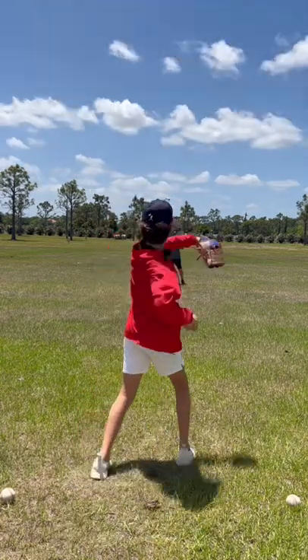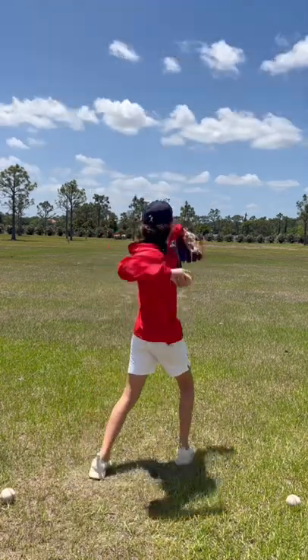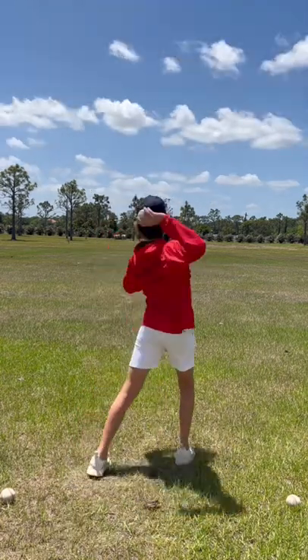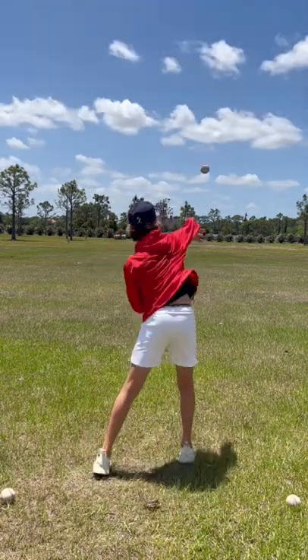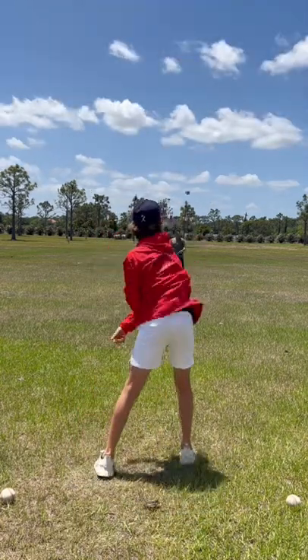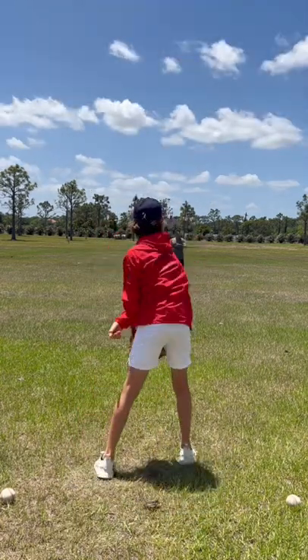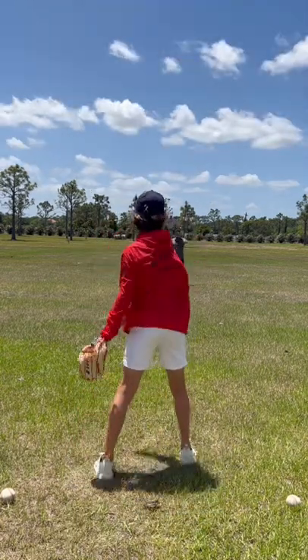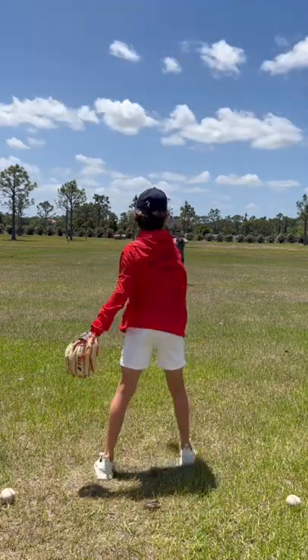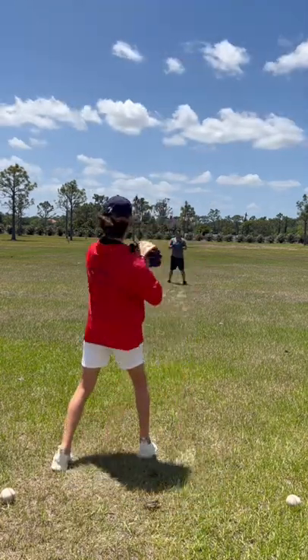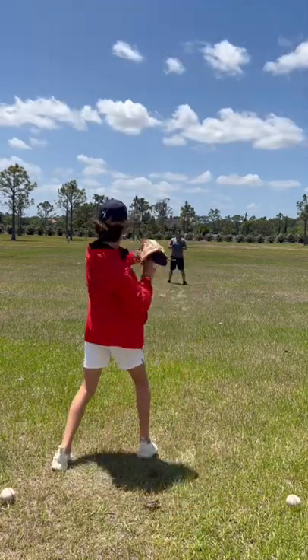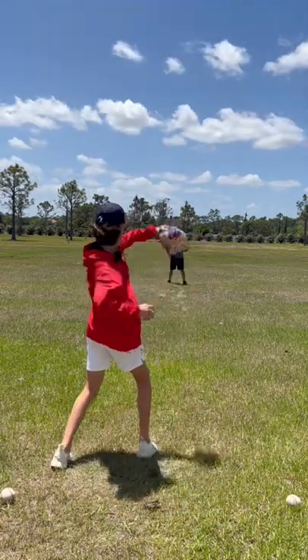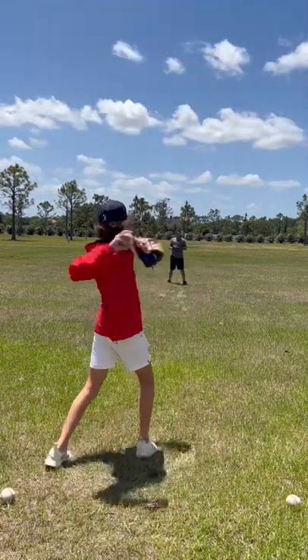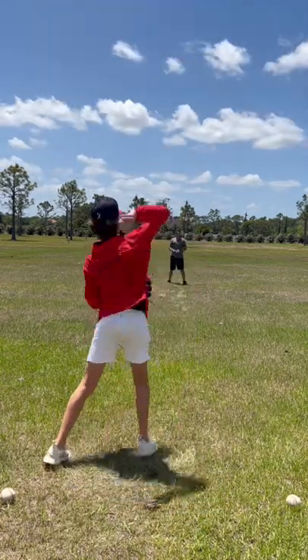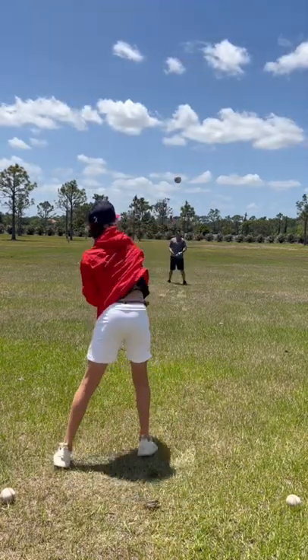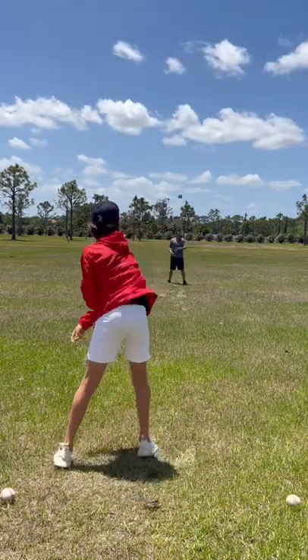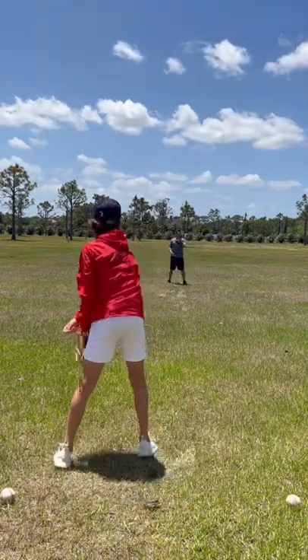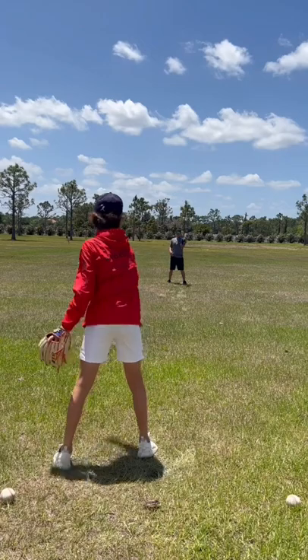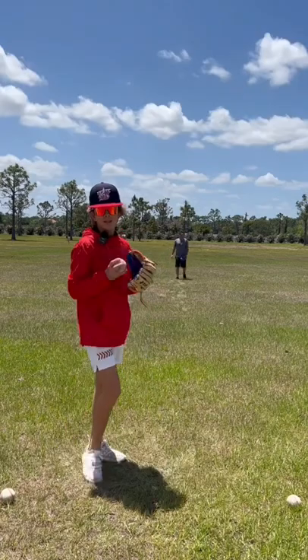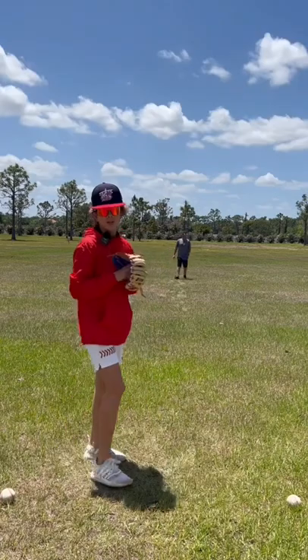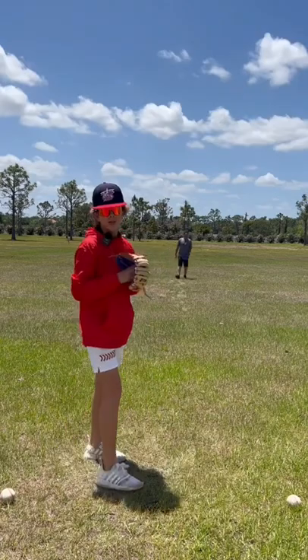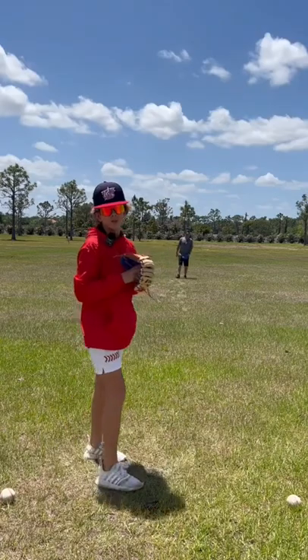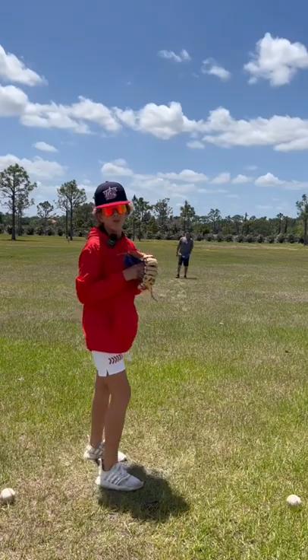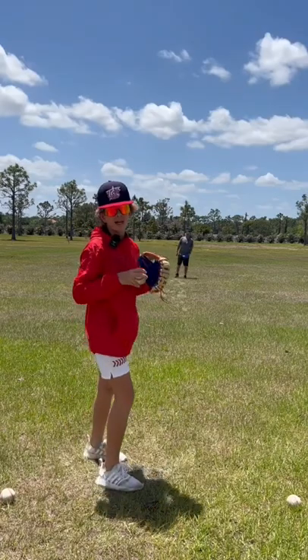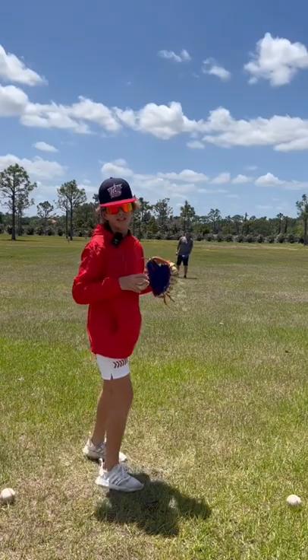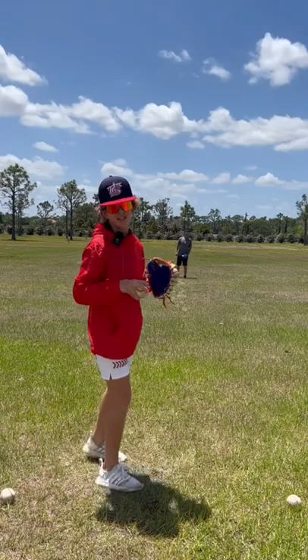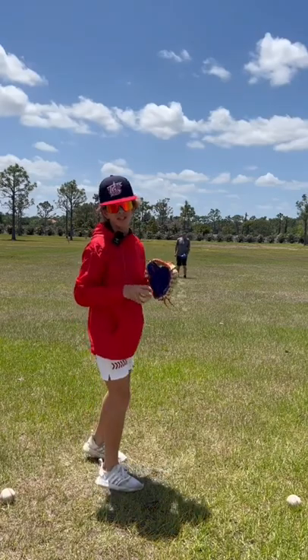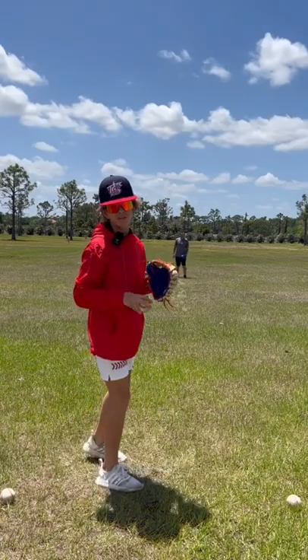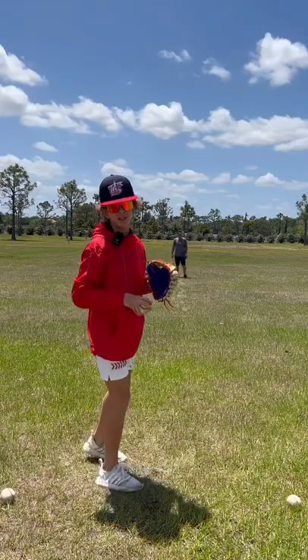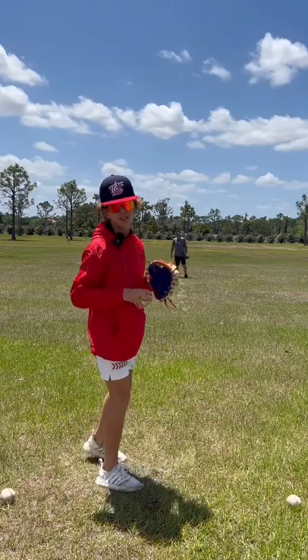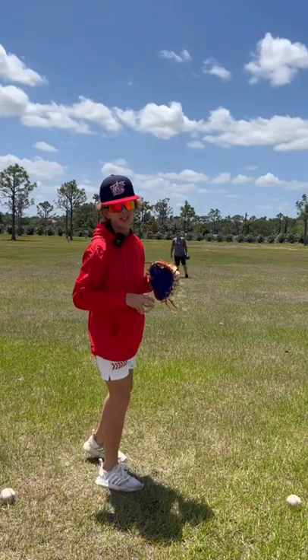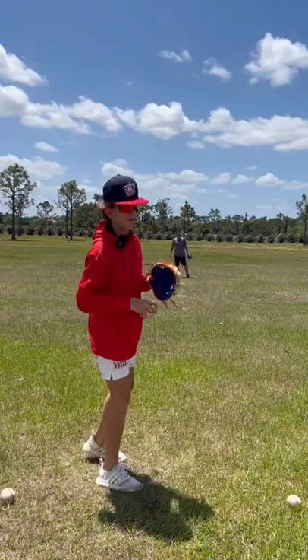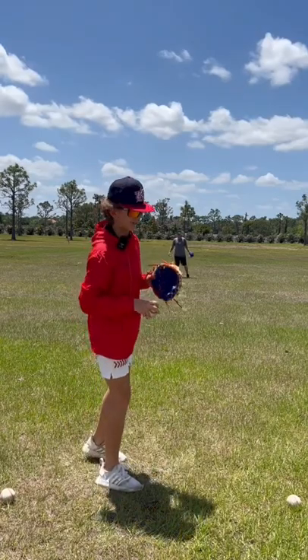Now we're going to move 10 feet back and do the same thing with the baseball. Now we're going to move back to 60 feet and do step backs.